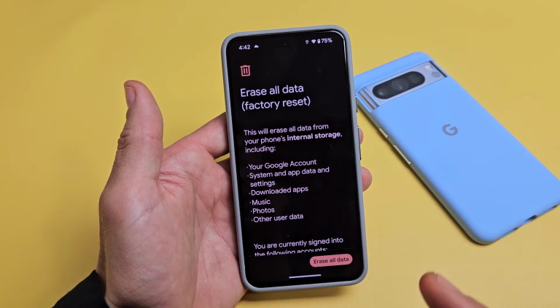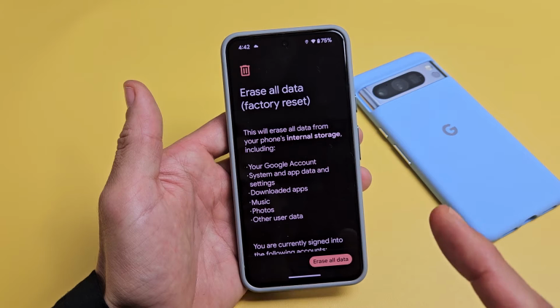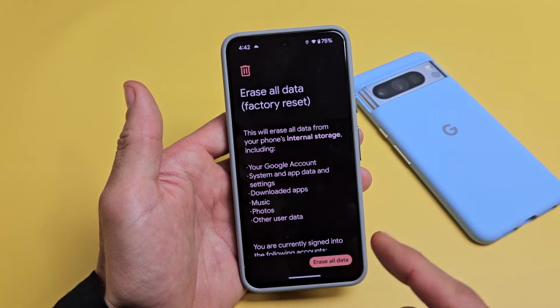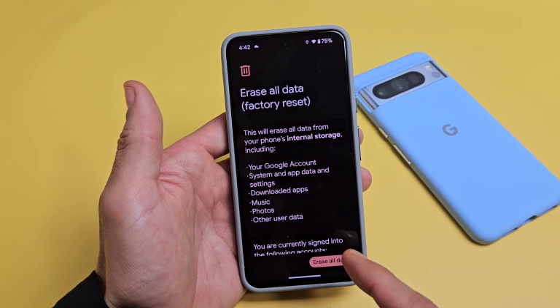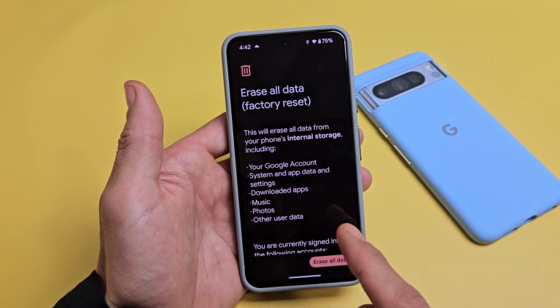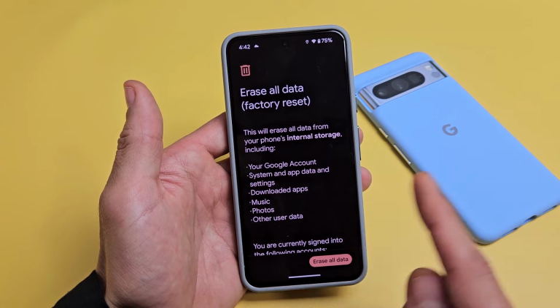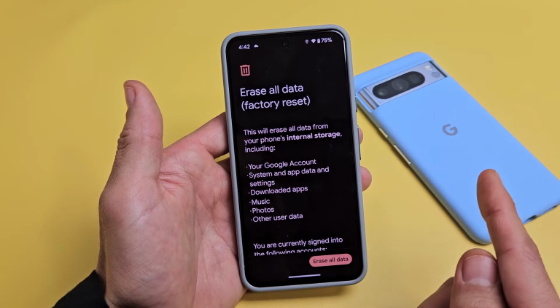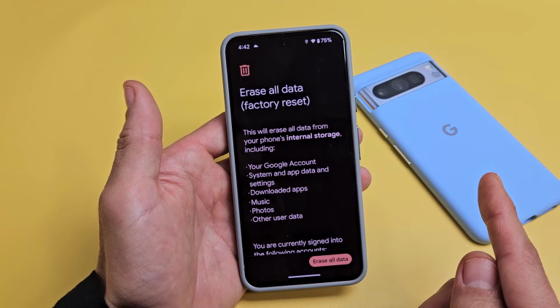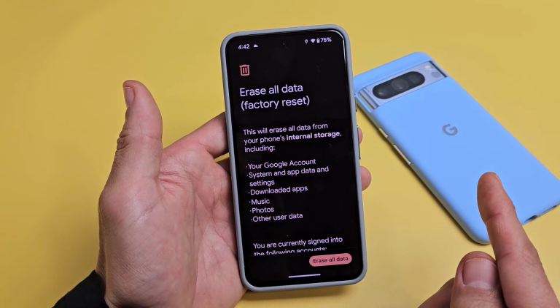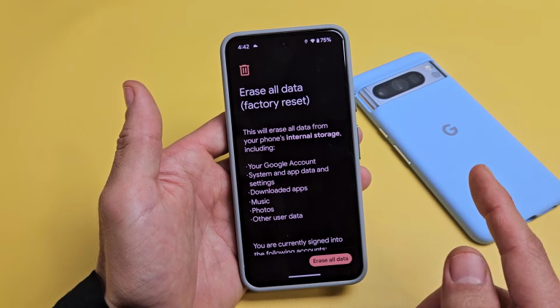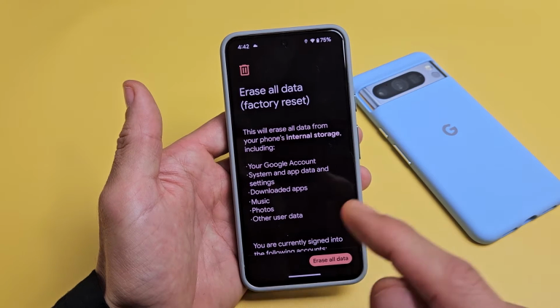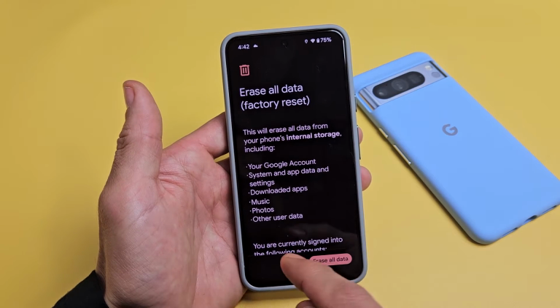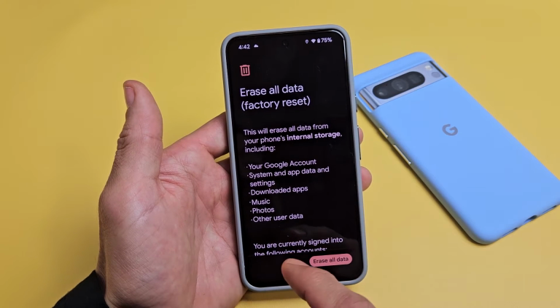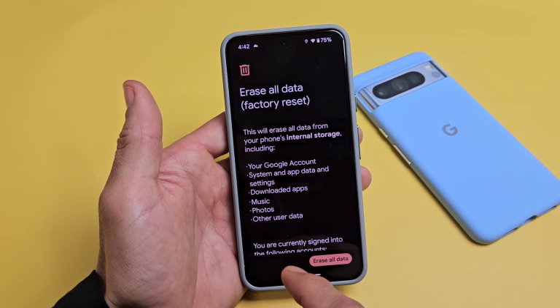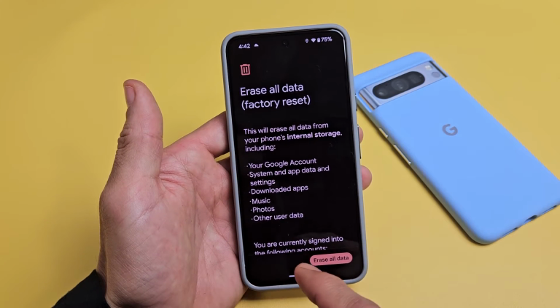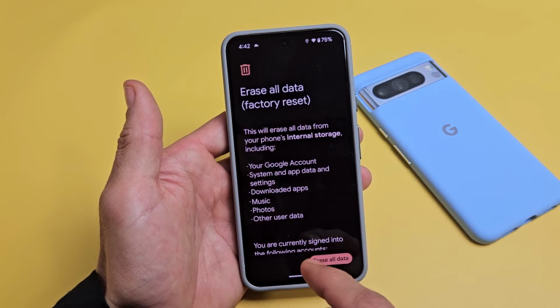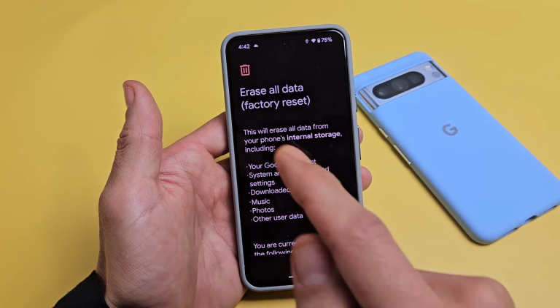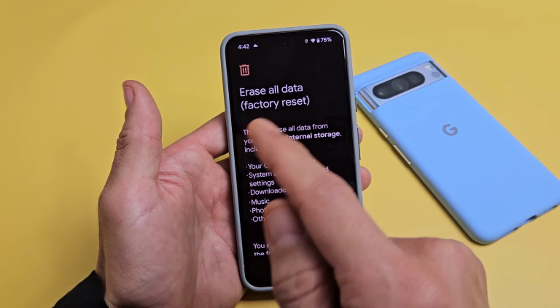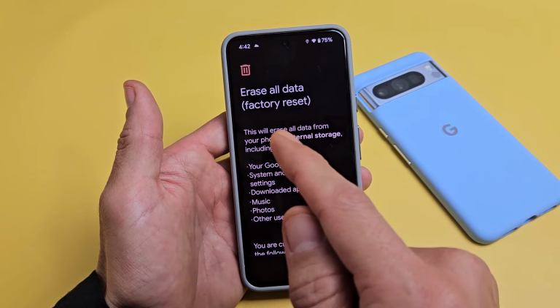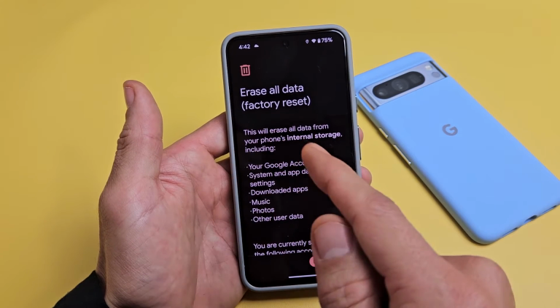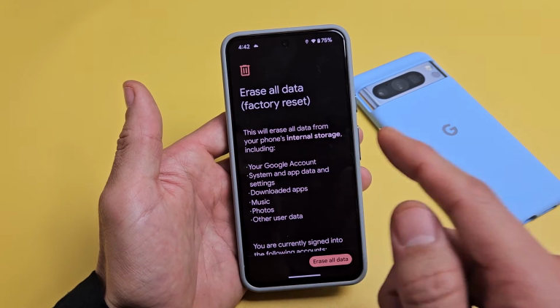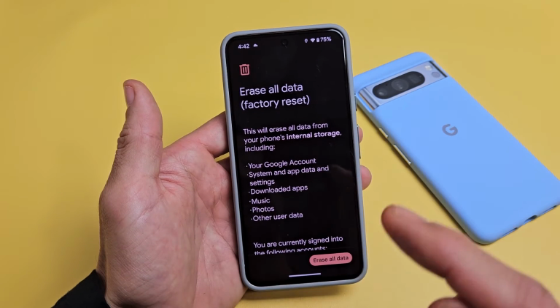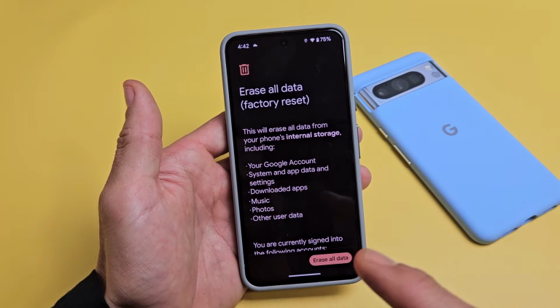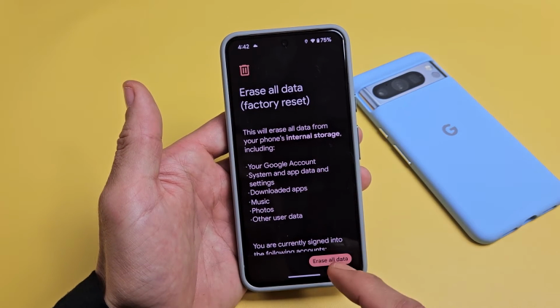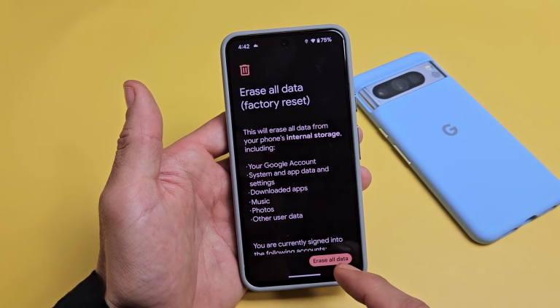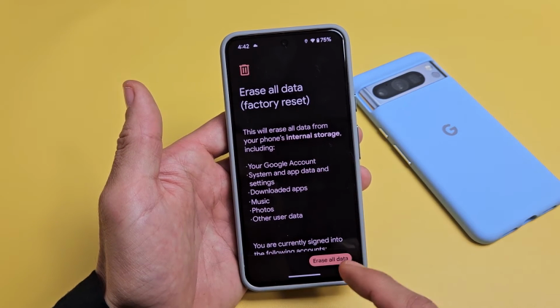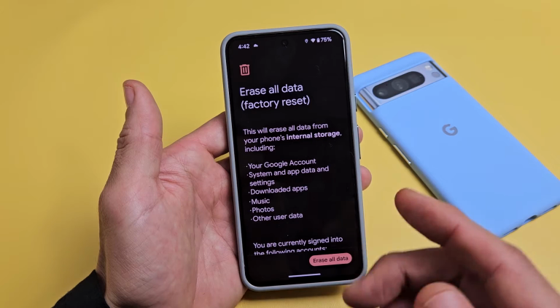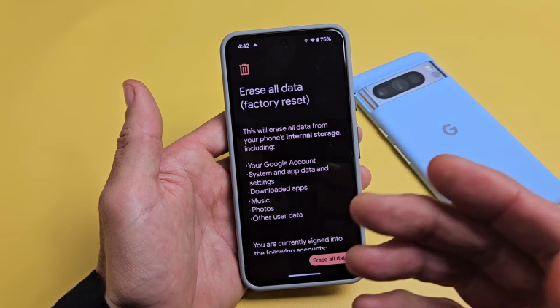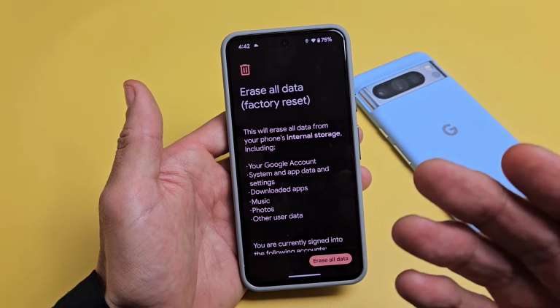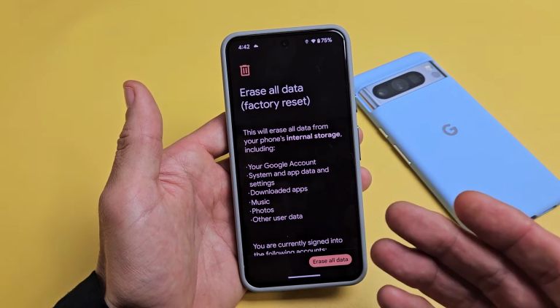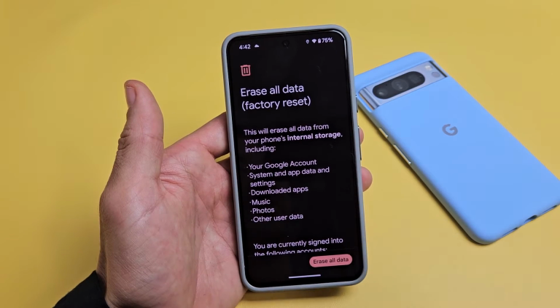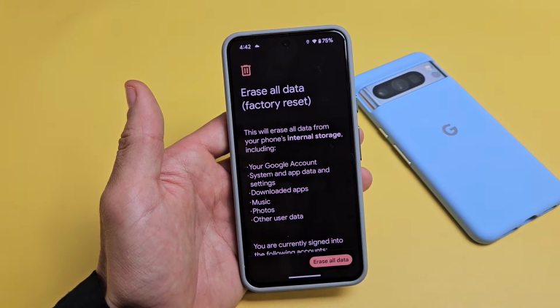So if you're going to sell this phone, make sure you delete that Gmail first, then come back here, and then erase all.